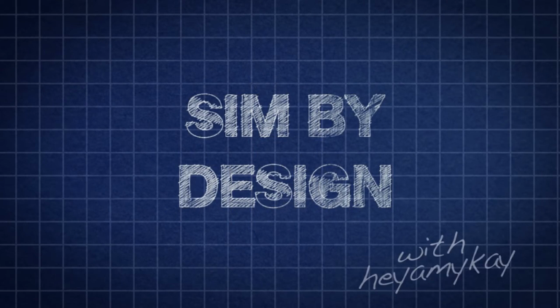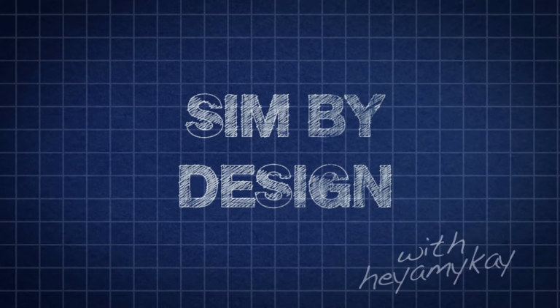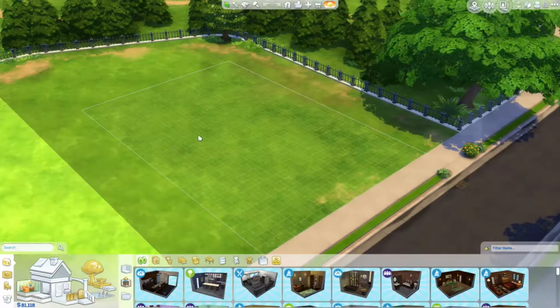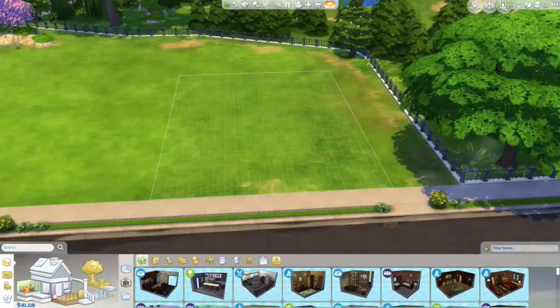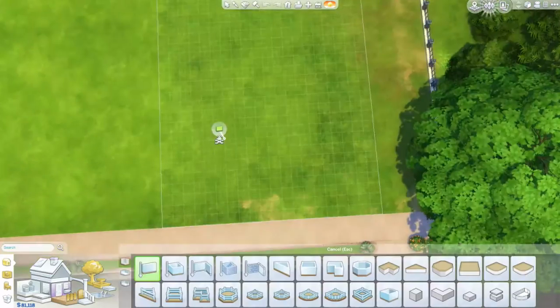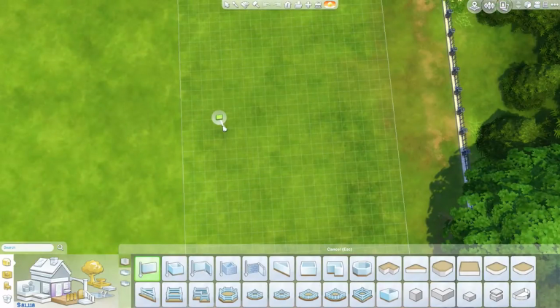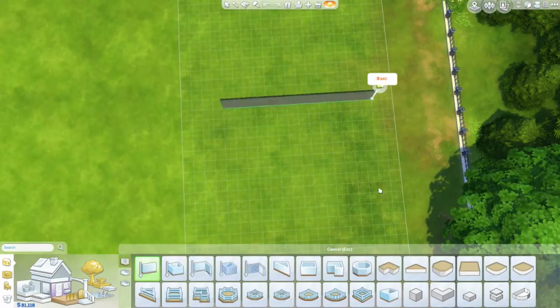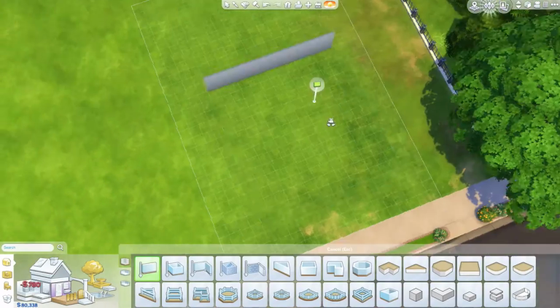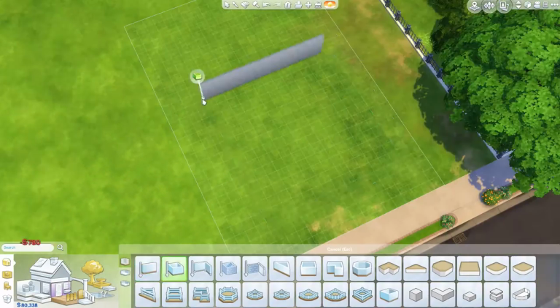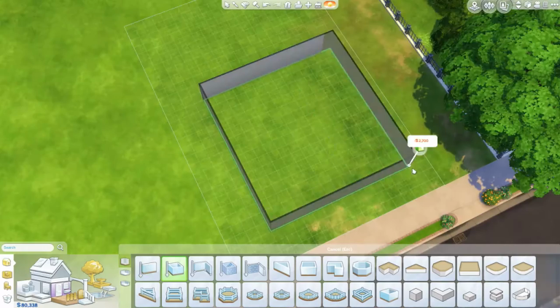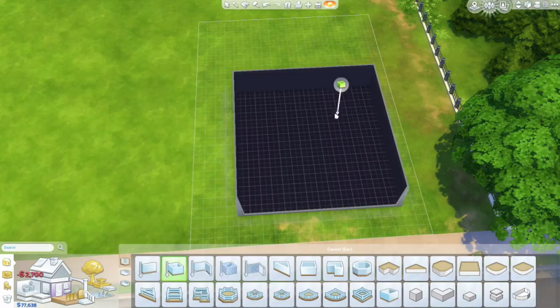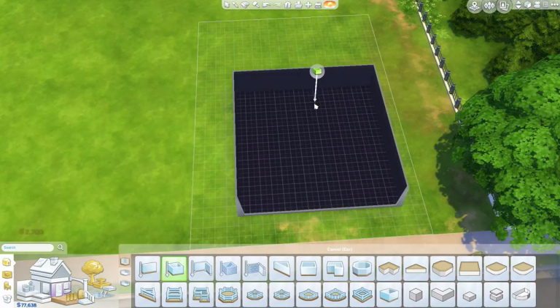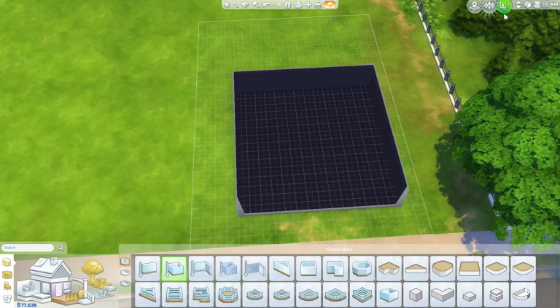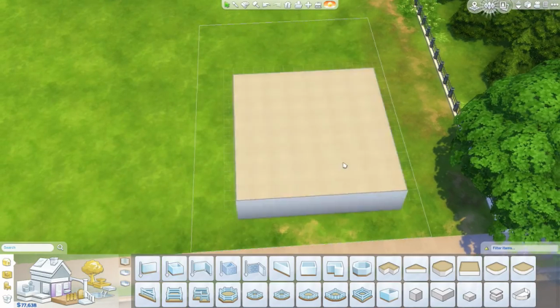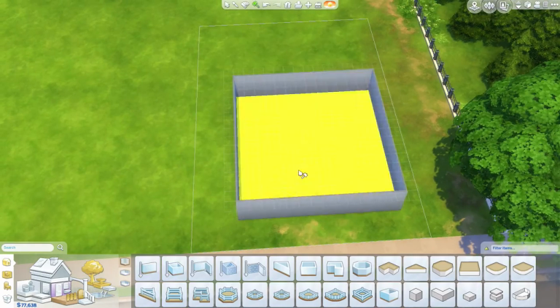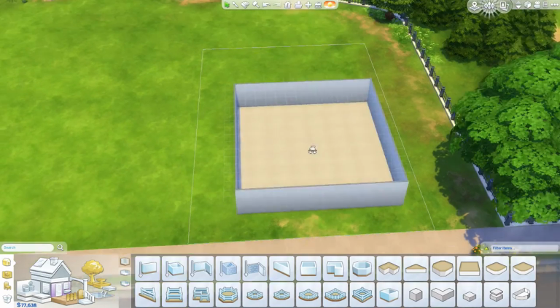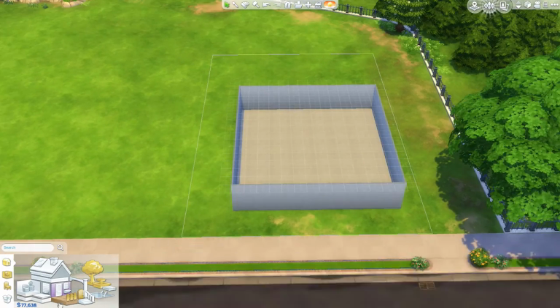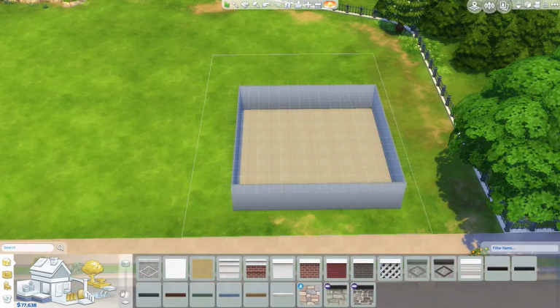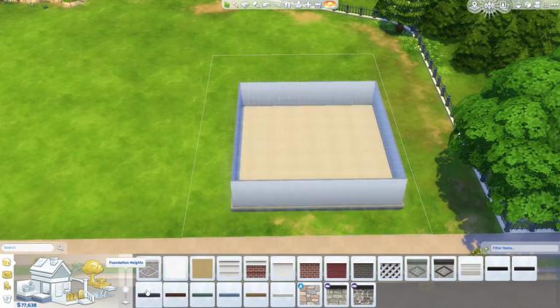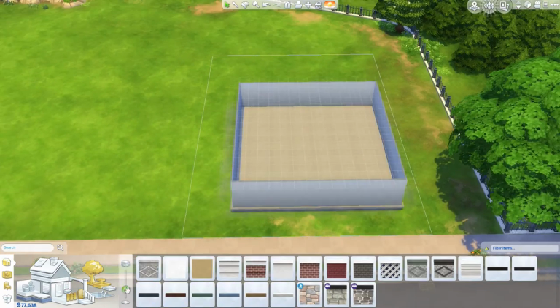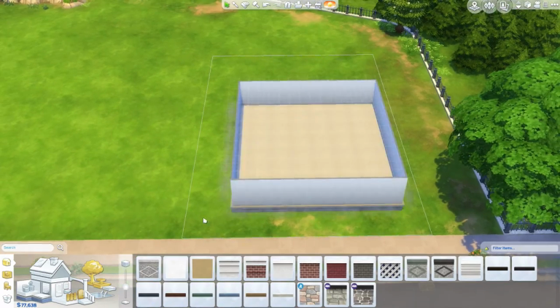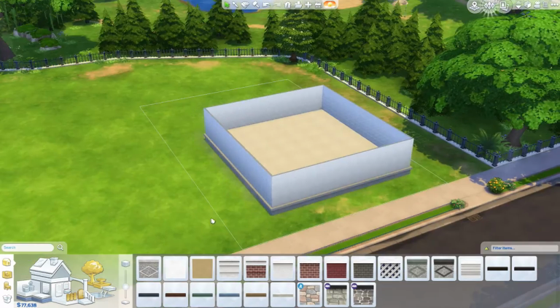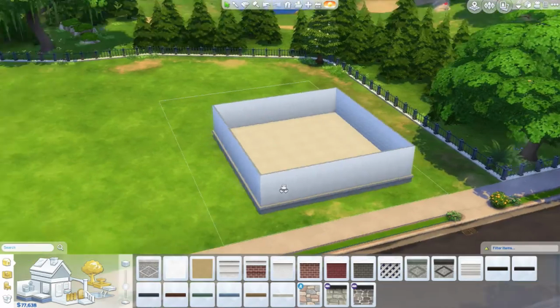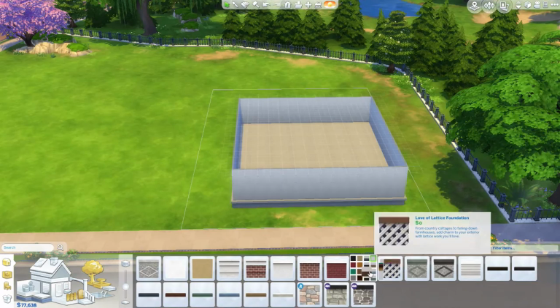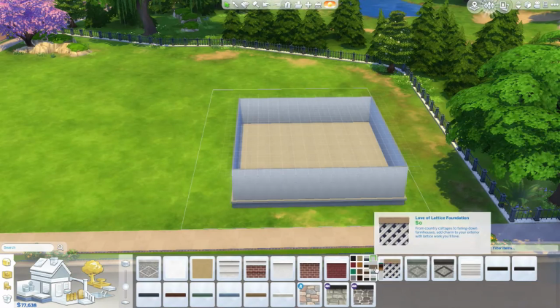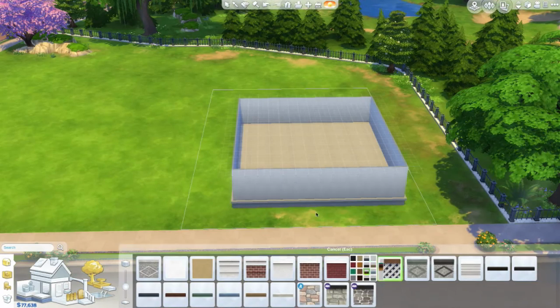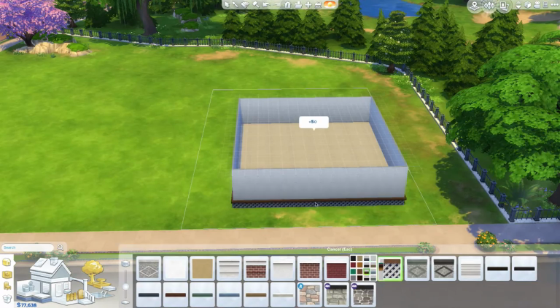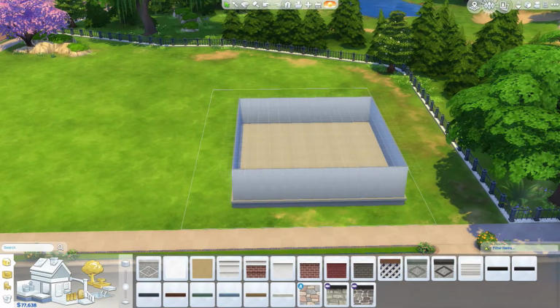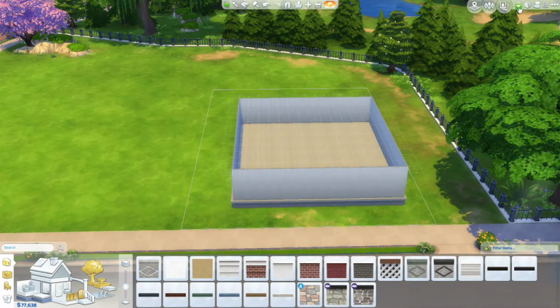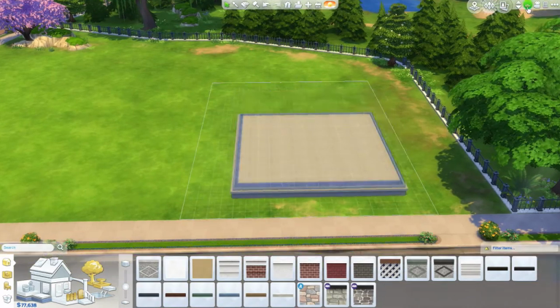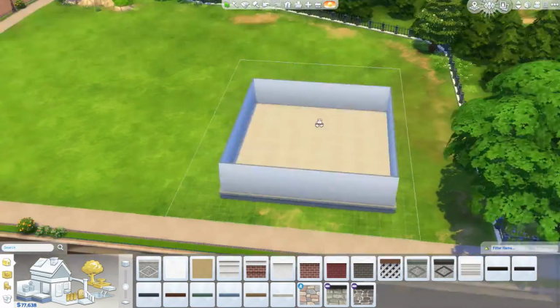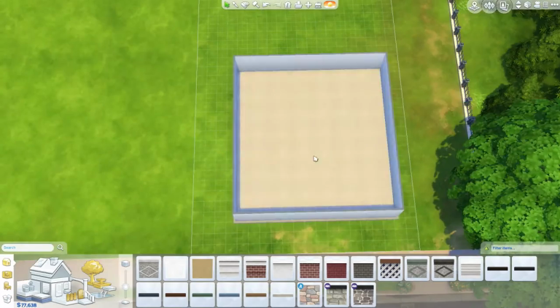Hey, it's Amy Kay and welcome back to Sim by Design with a backyard stuff room build. I'm so excited.